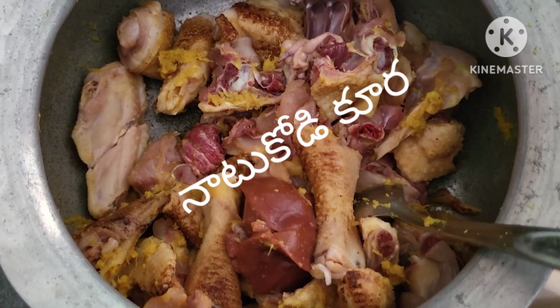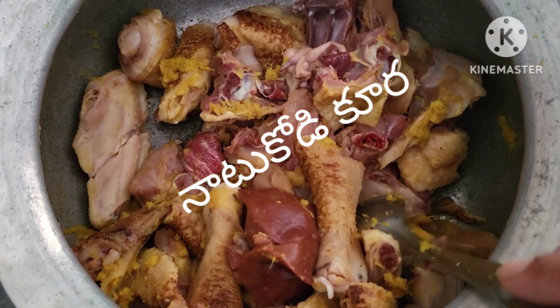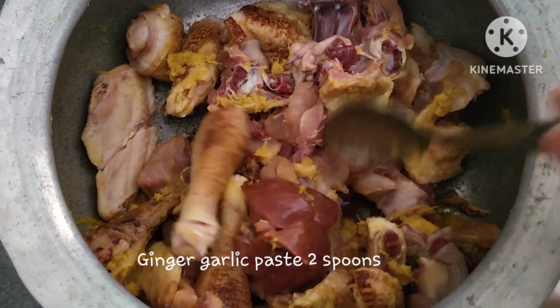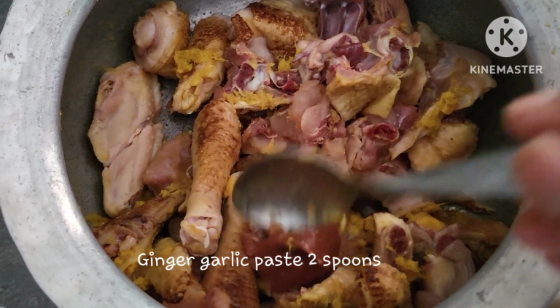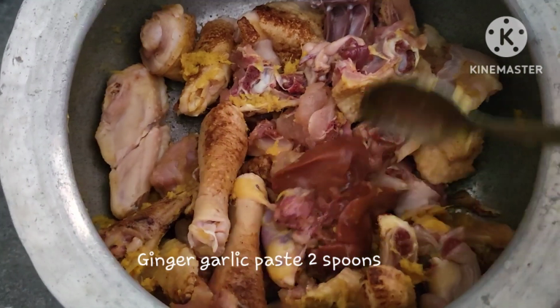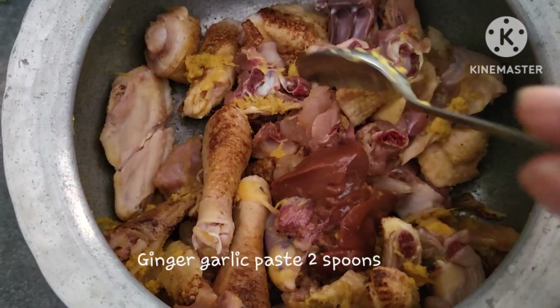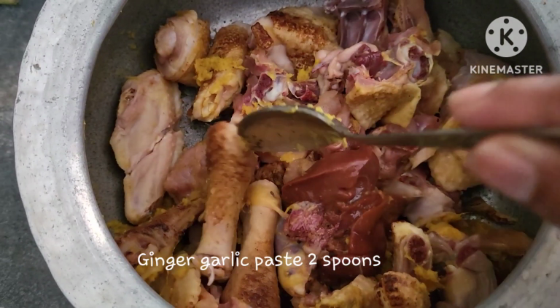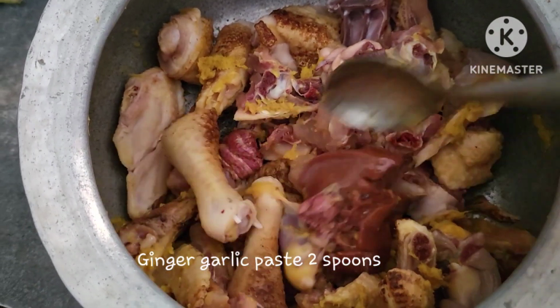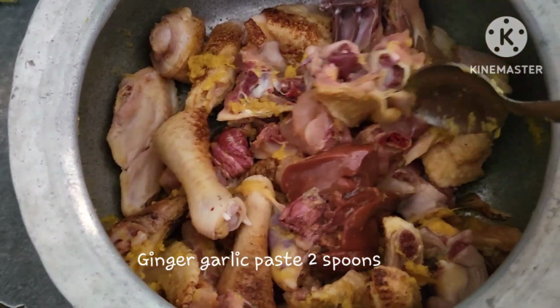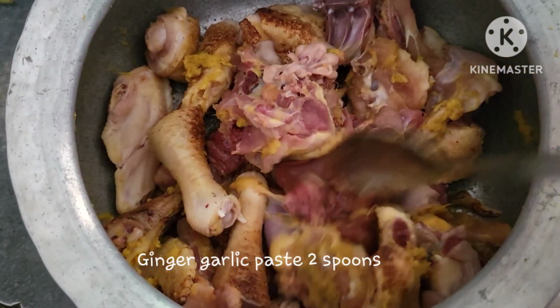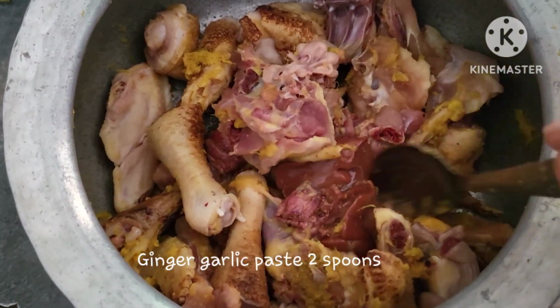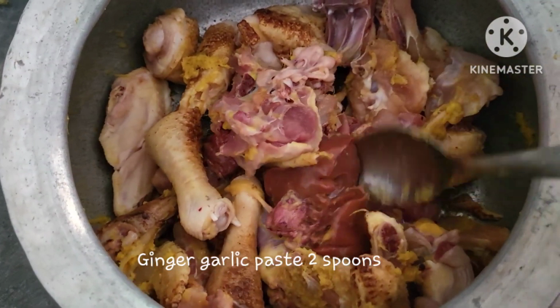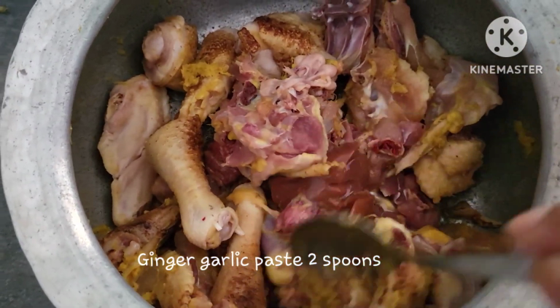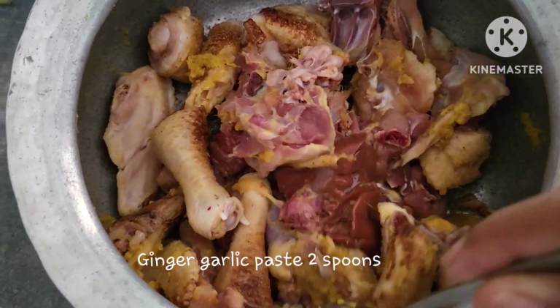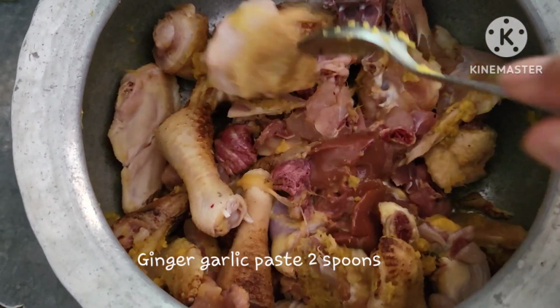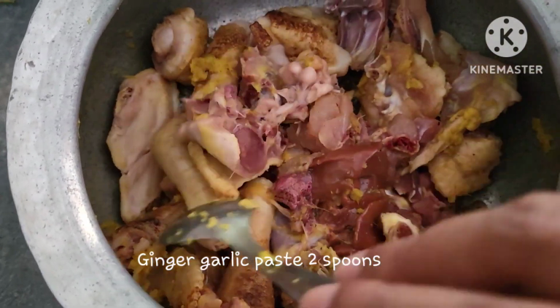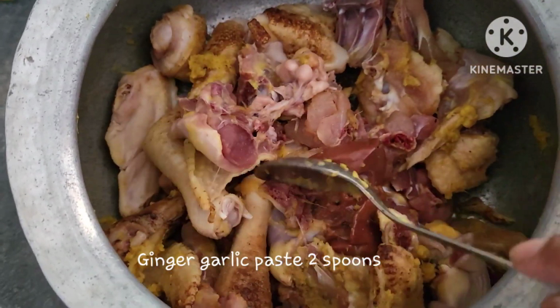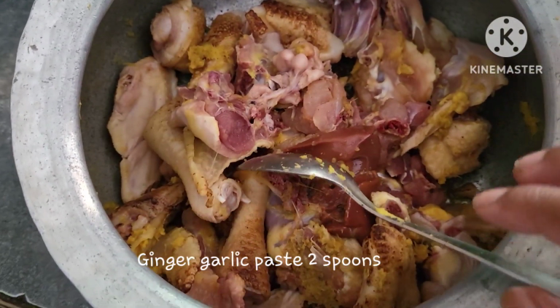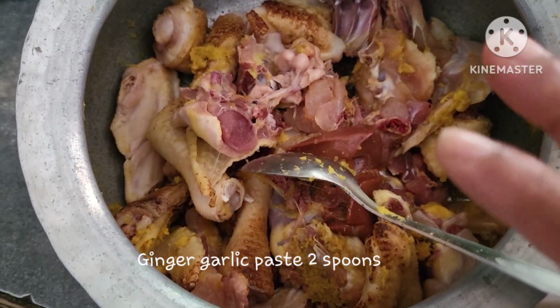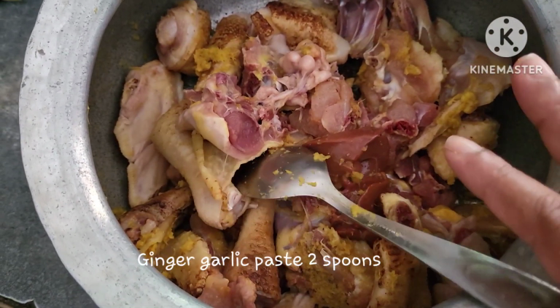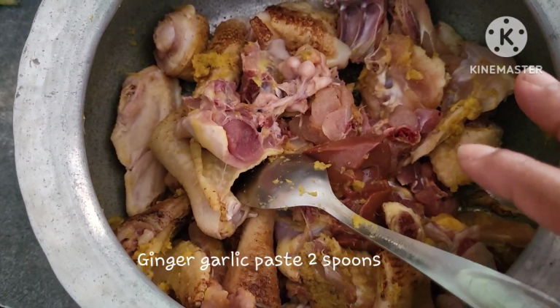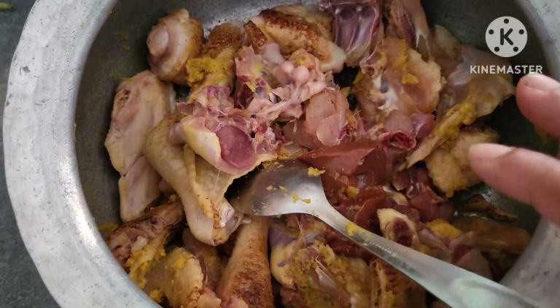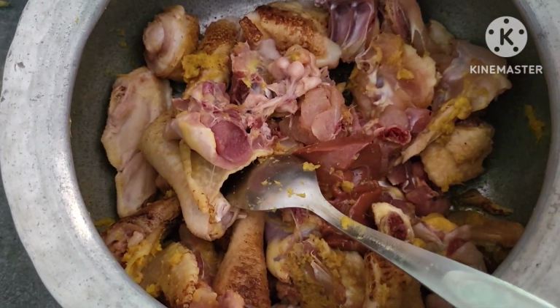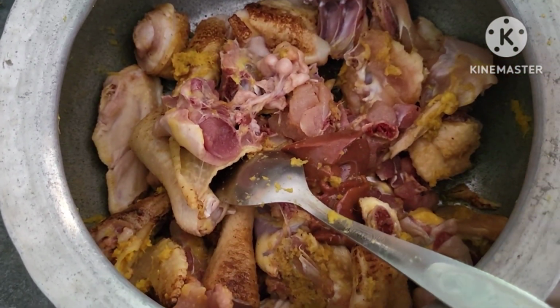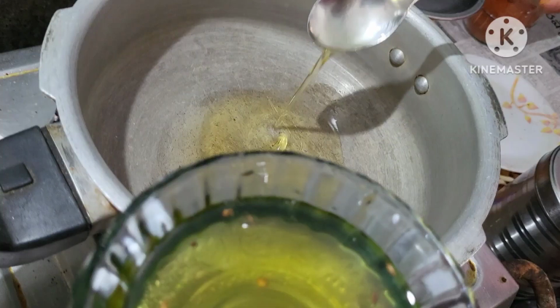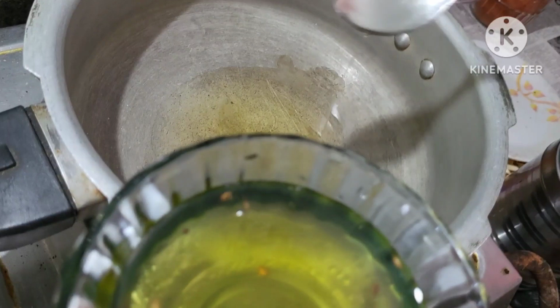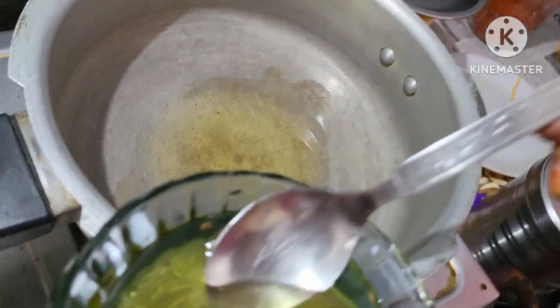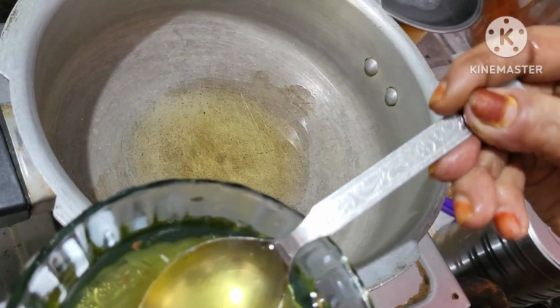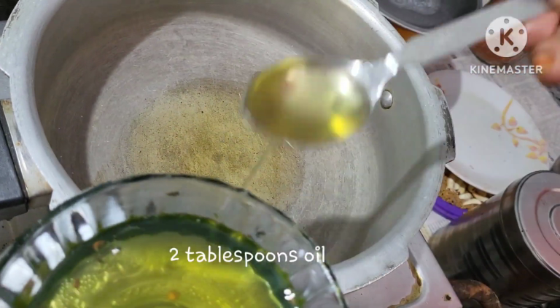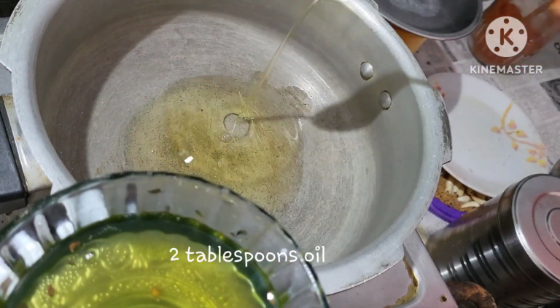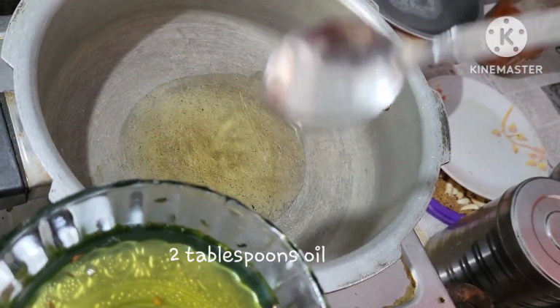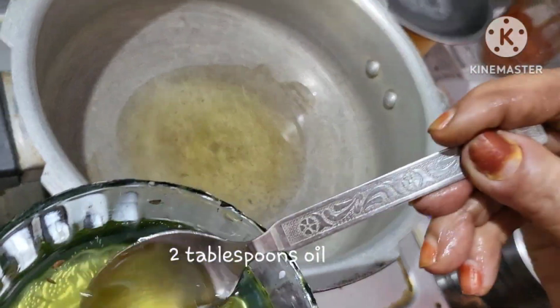In the first row of coffee, we will wash it. 2 spoons of ginger garlic paste. We will manage it.